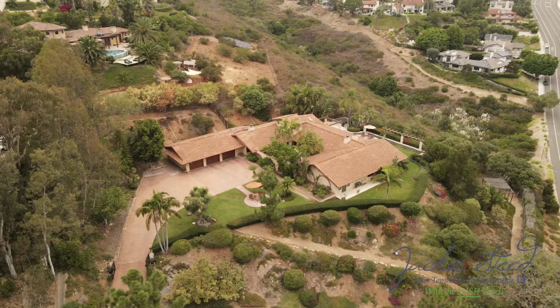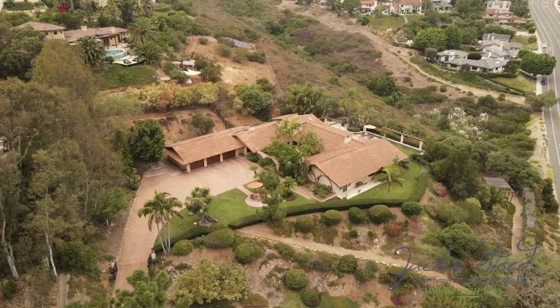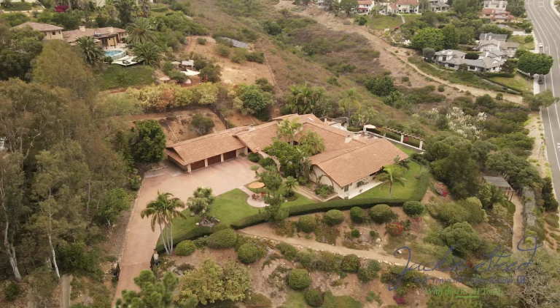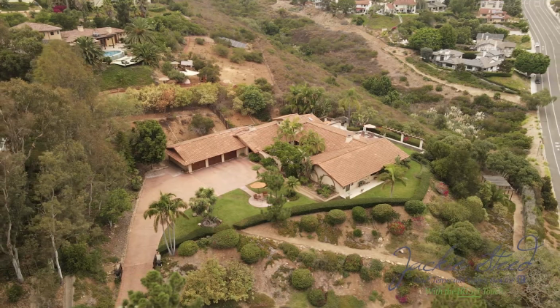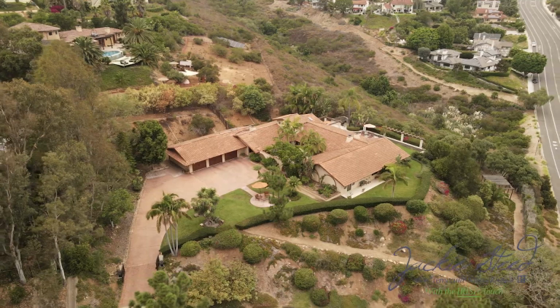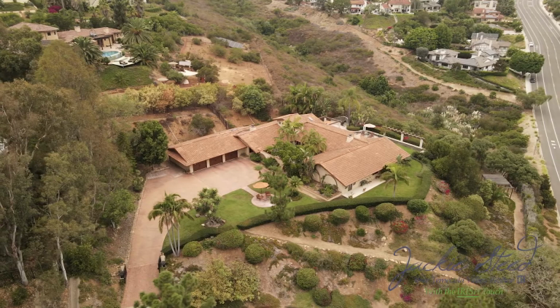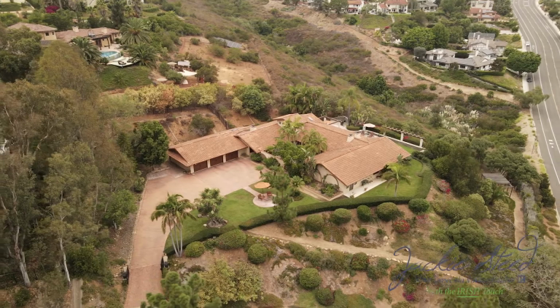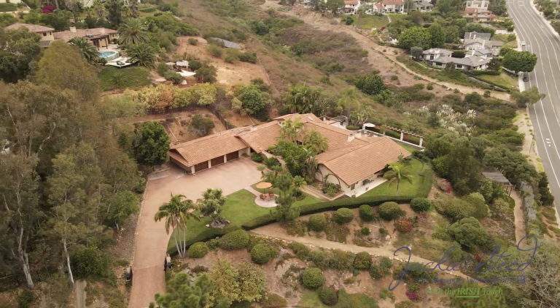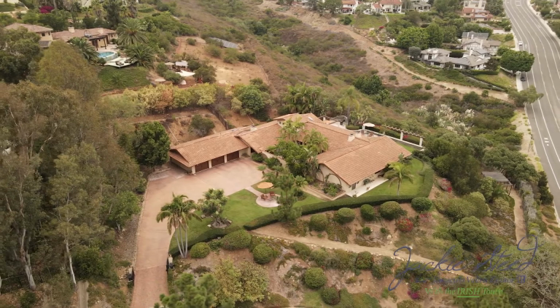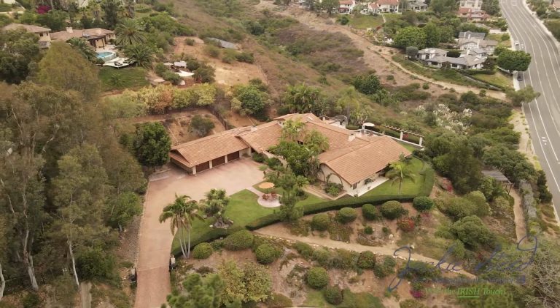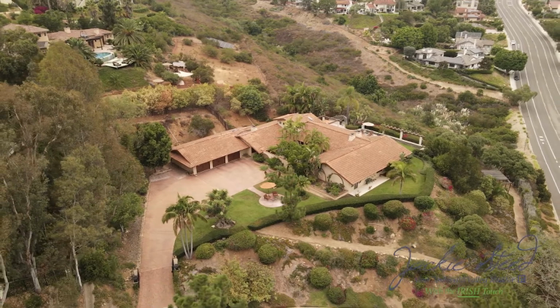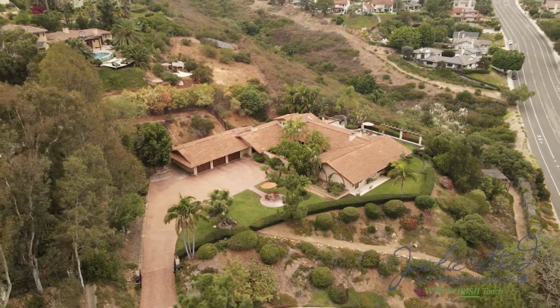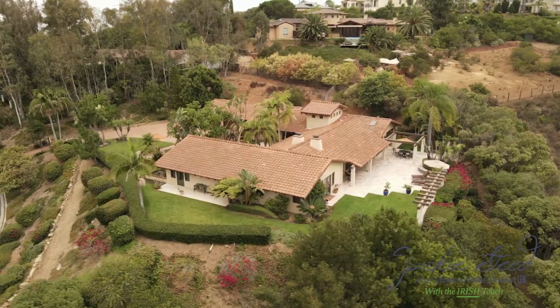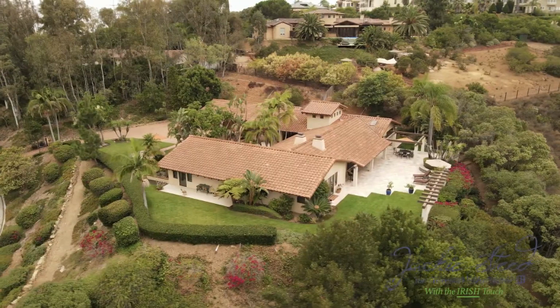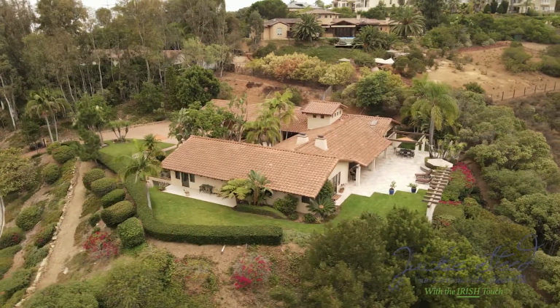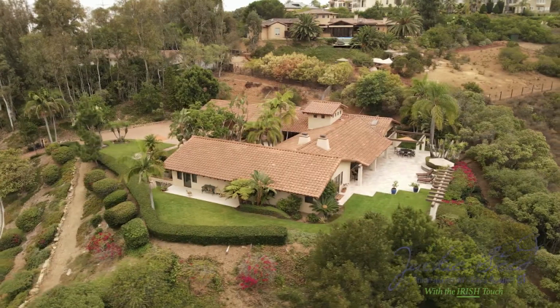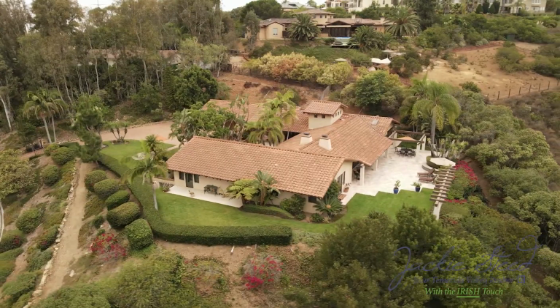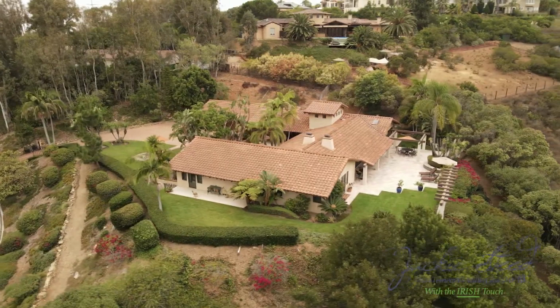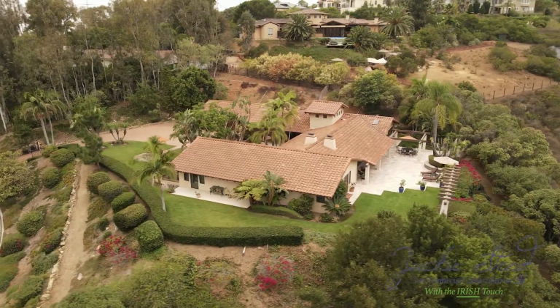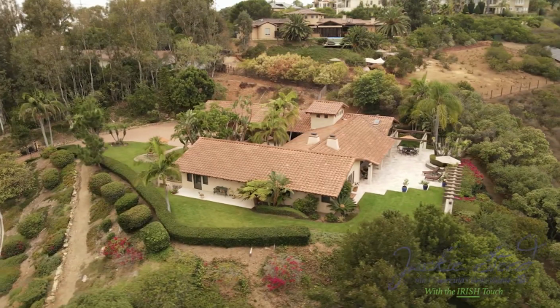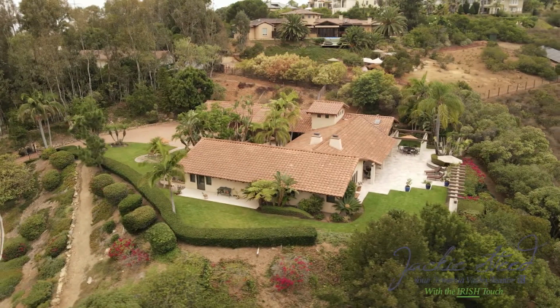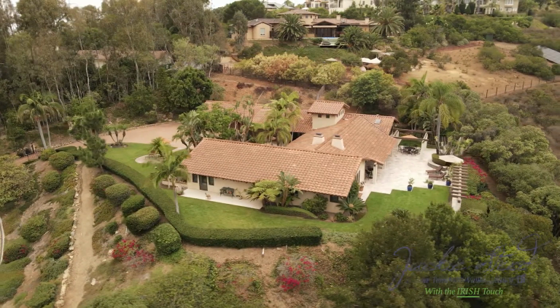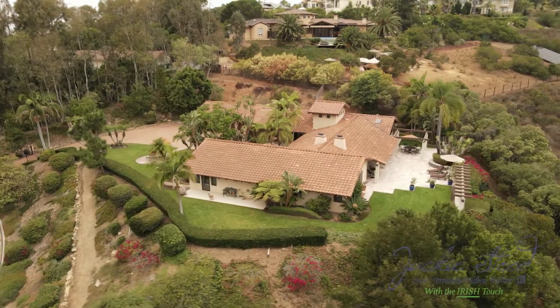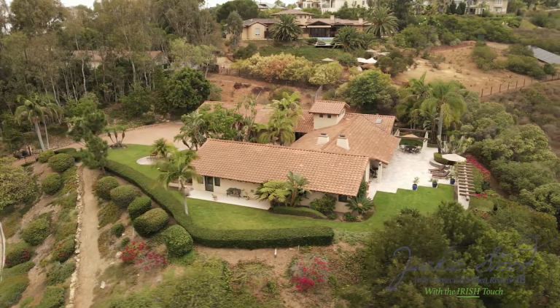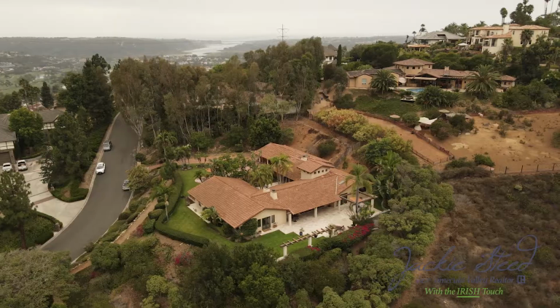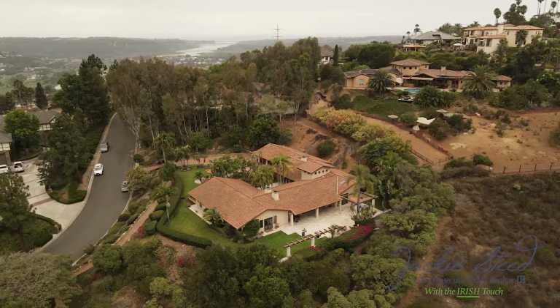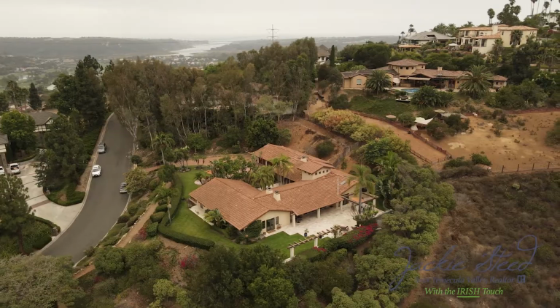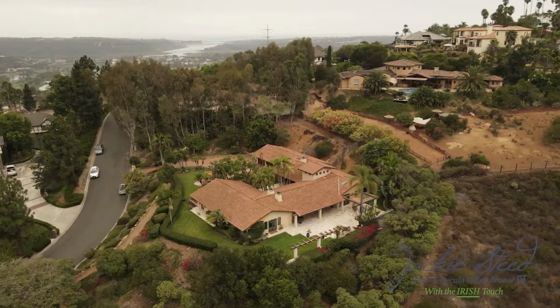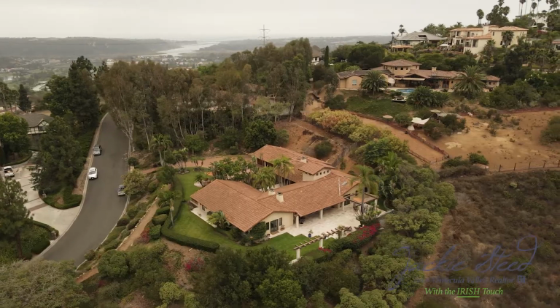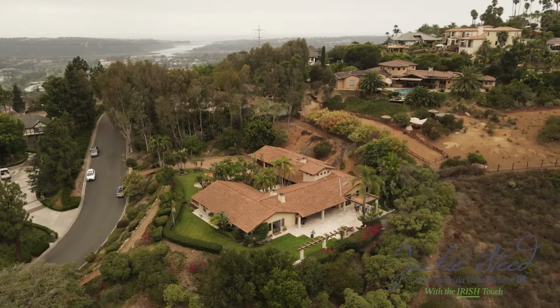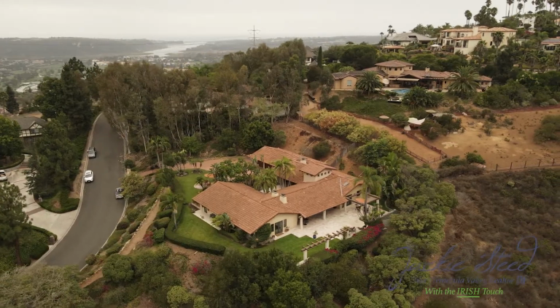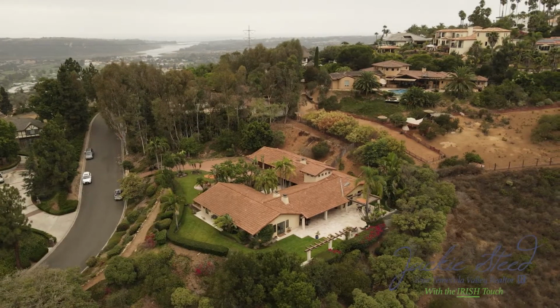Located on almost an acre, there is loads of room to explore and truly enjoy your own paradise.